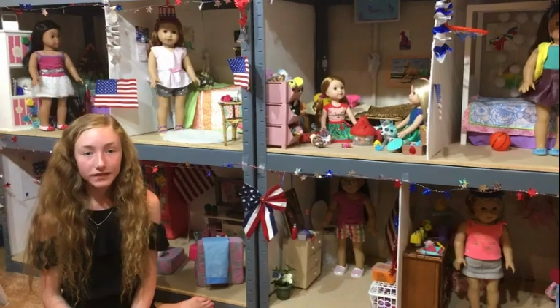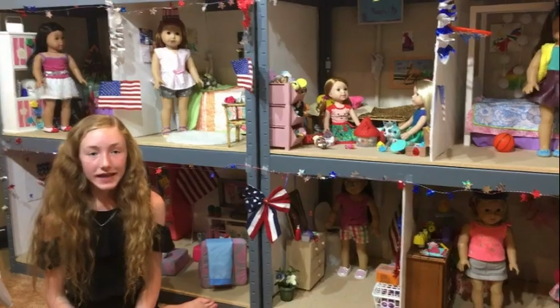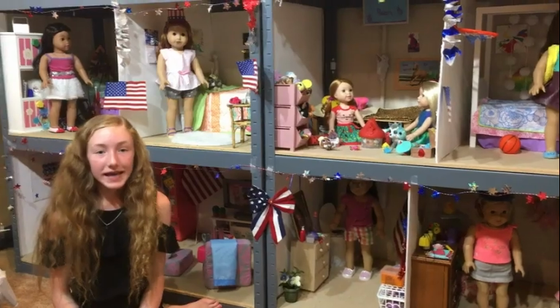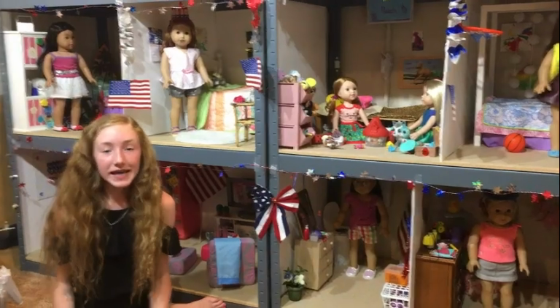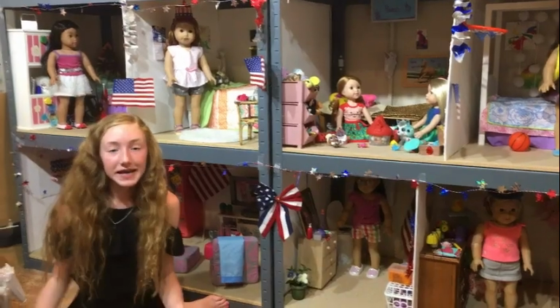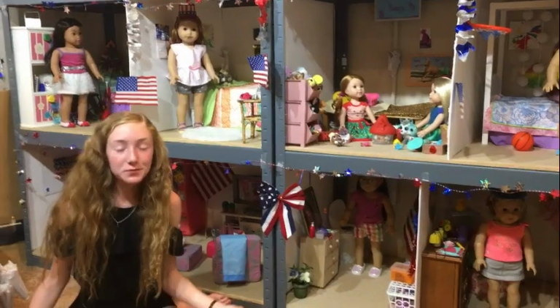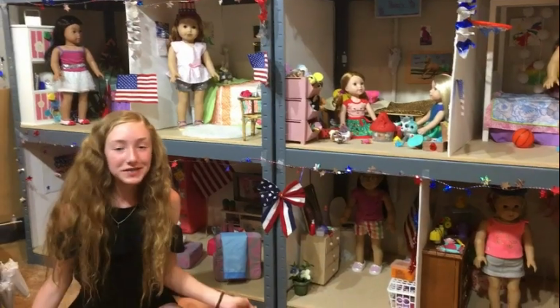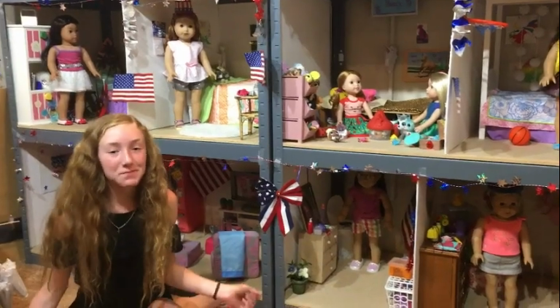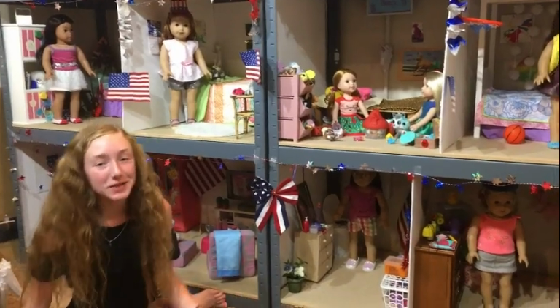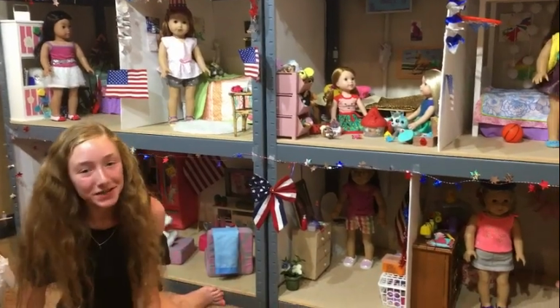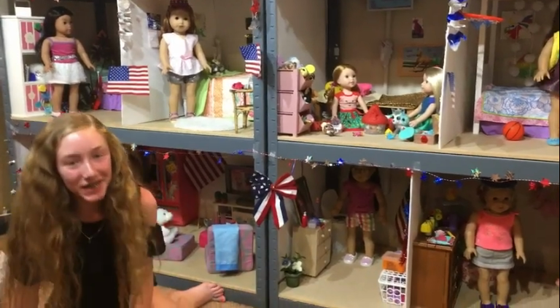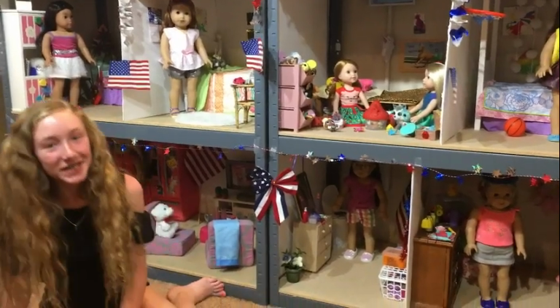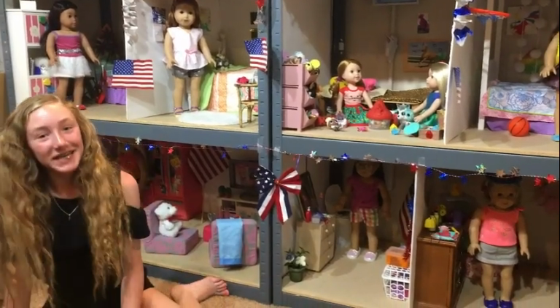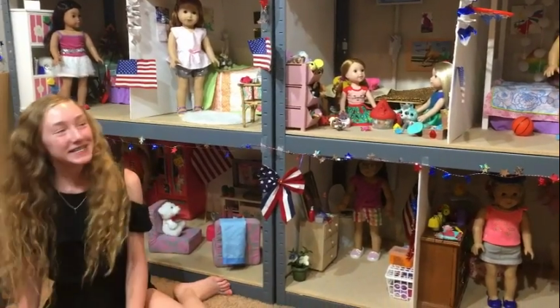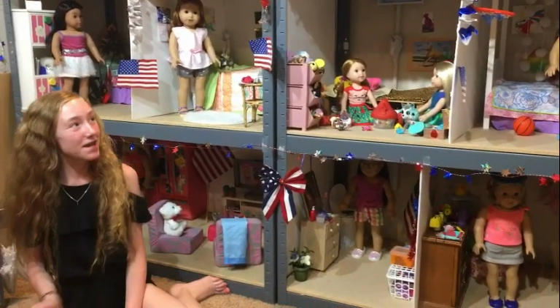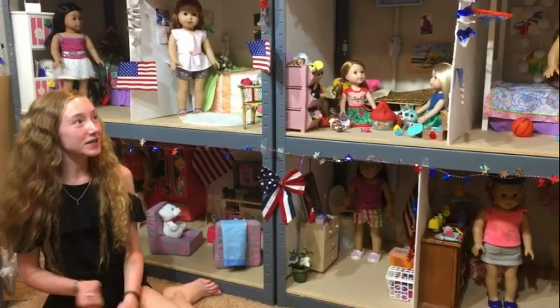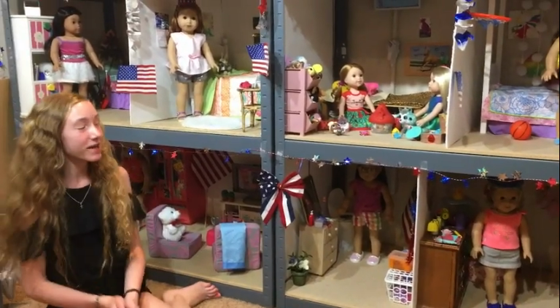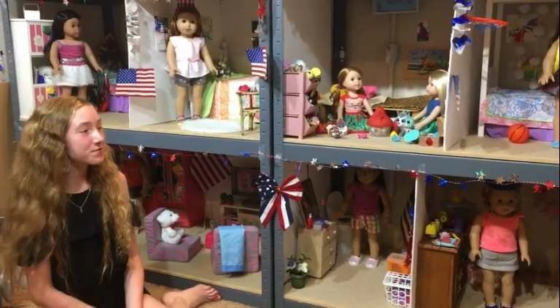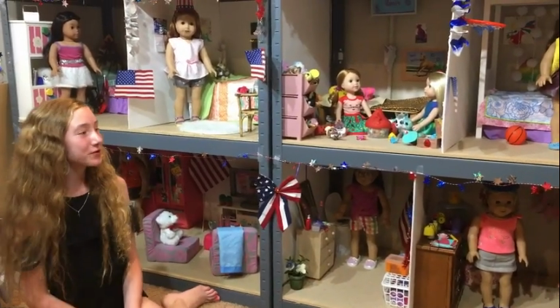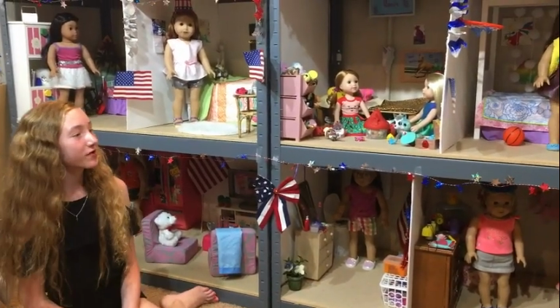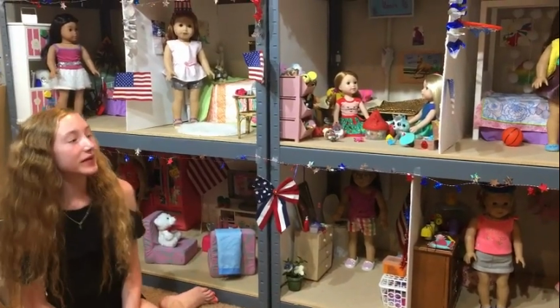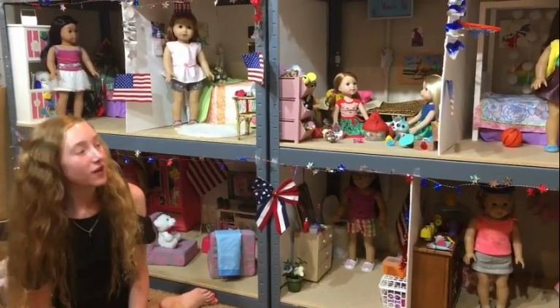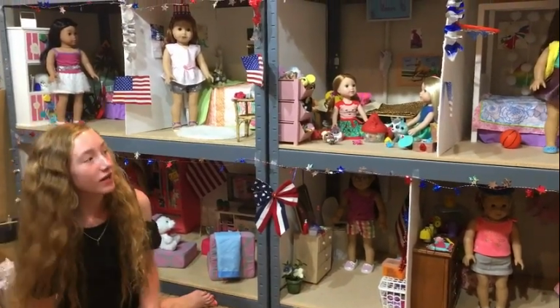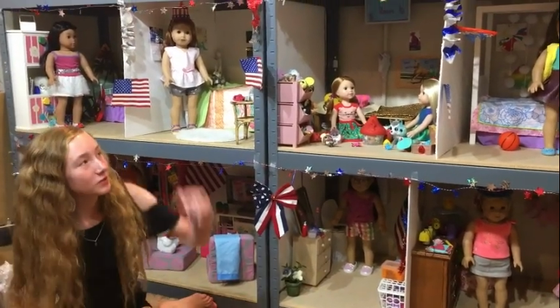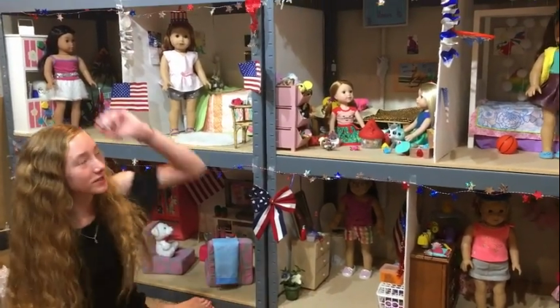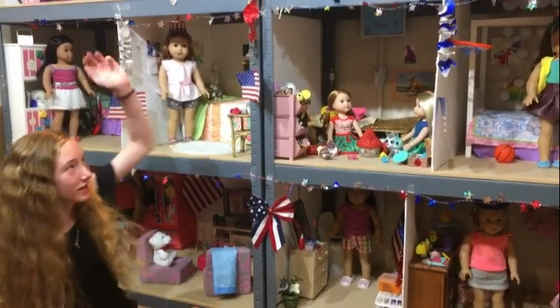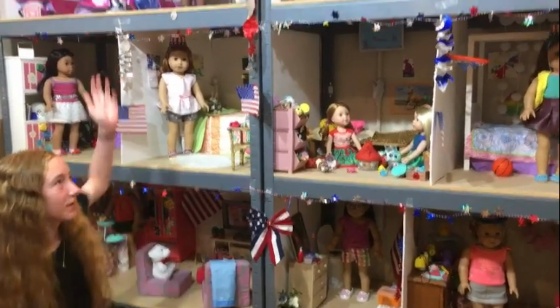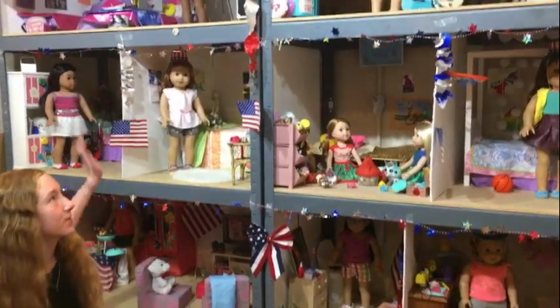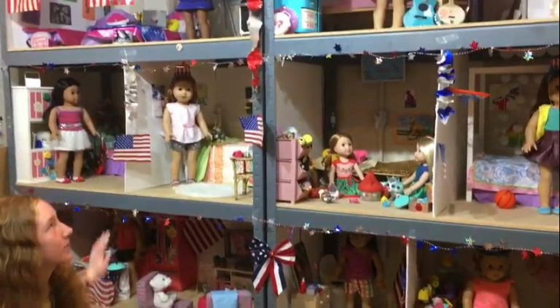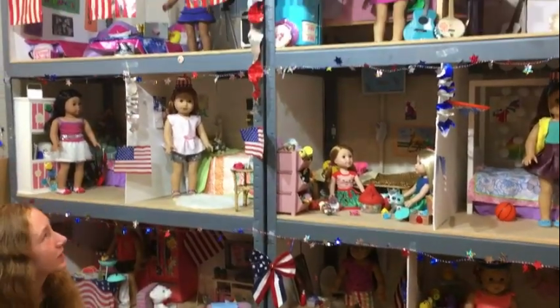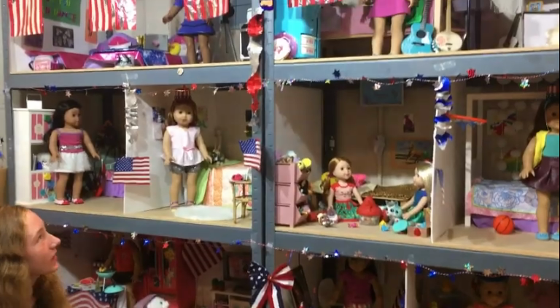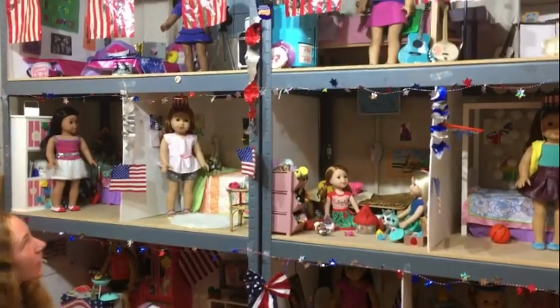Hey guys, what's up, it's me Jenny, and today I'm gonna give you a tour of my dollhouse which is decorated for the 4th of July.